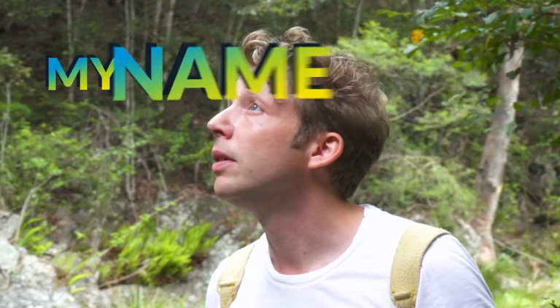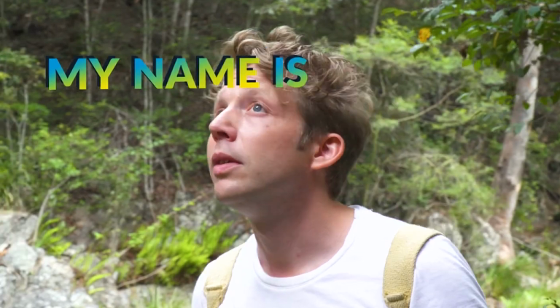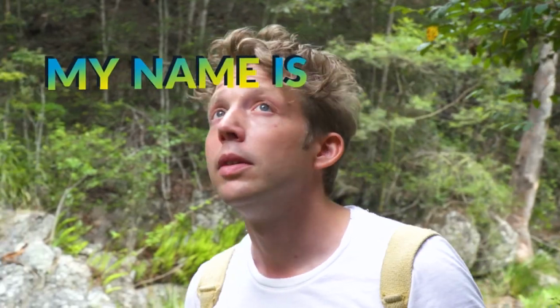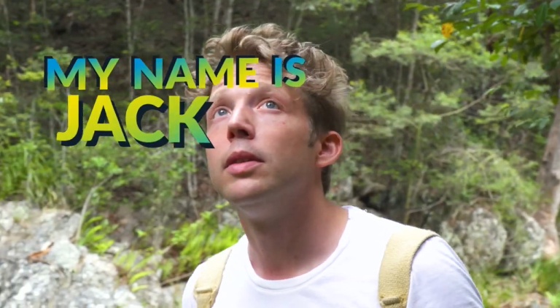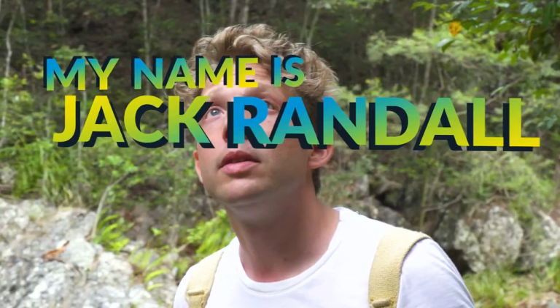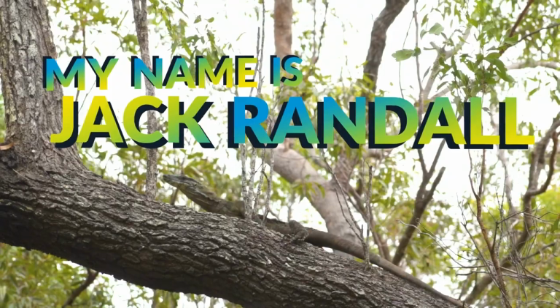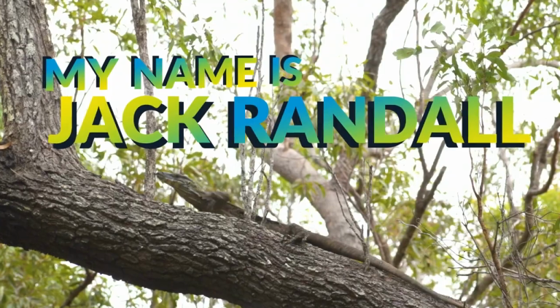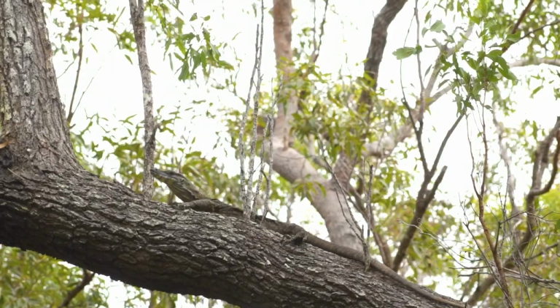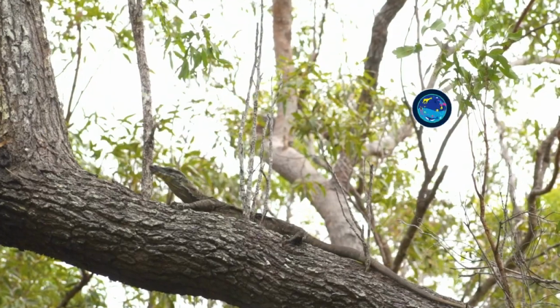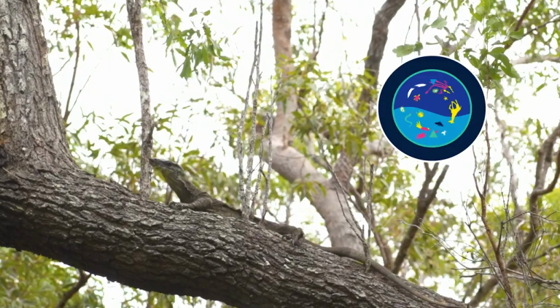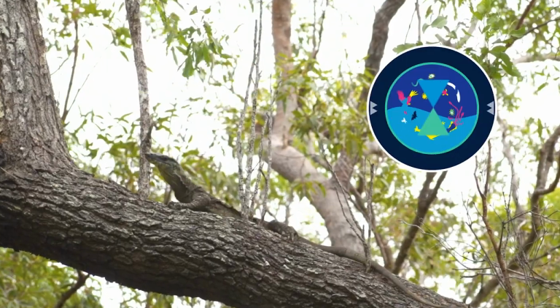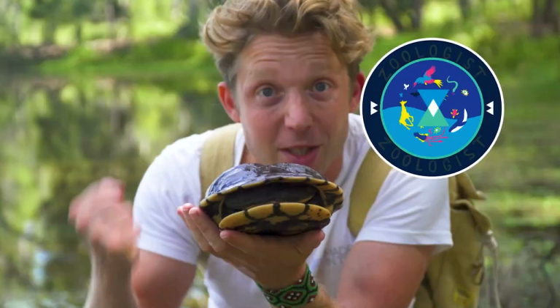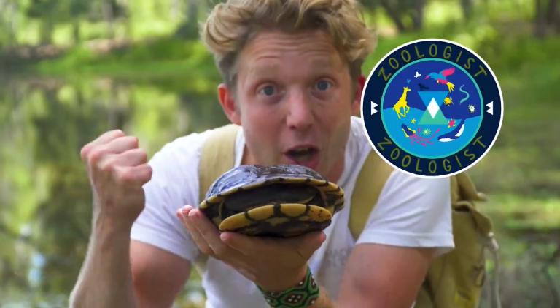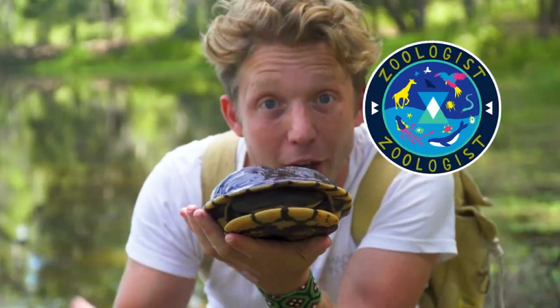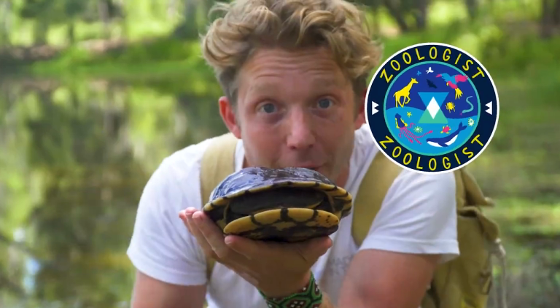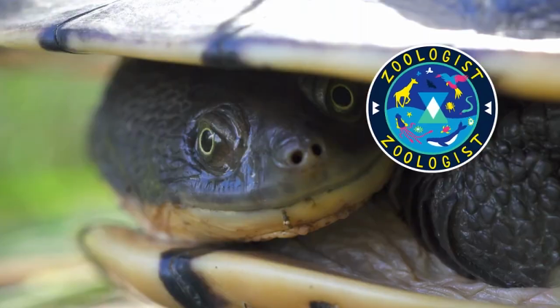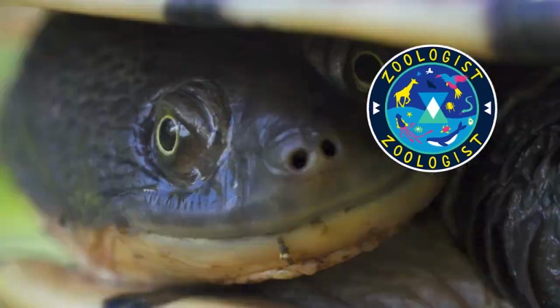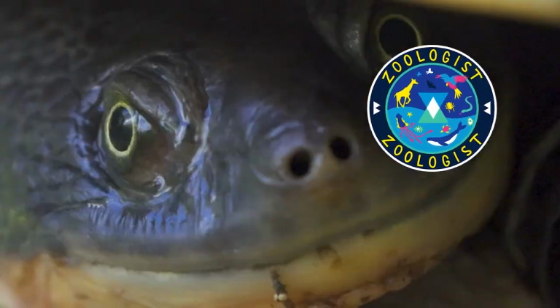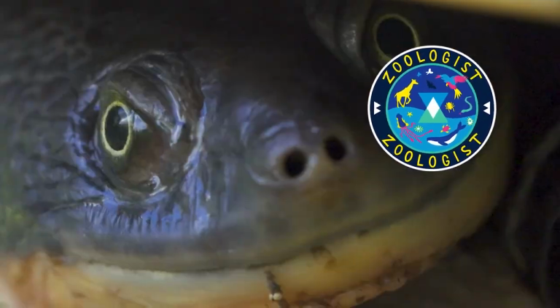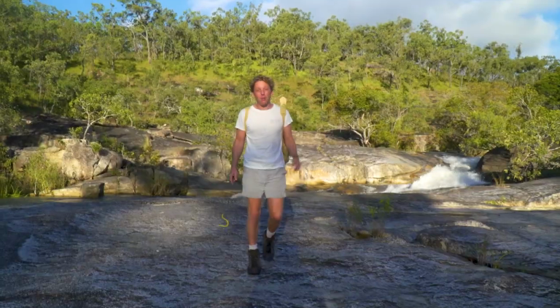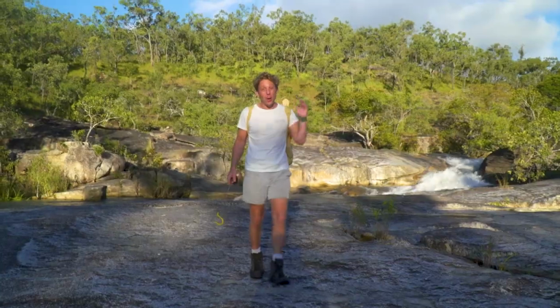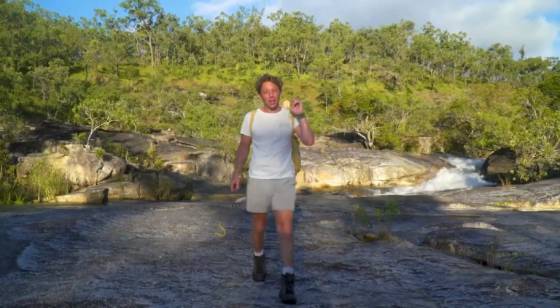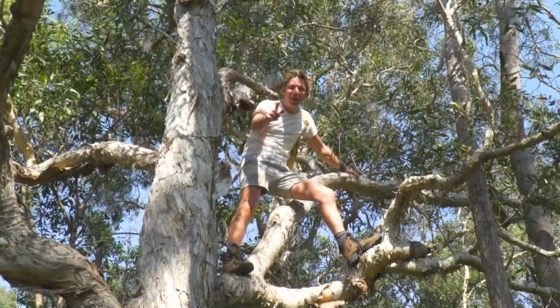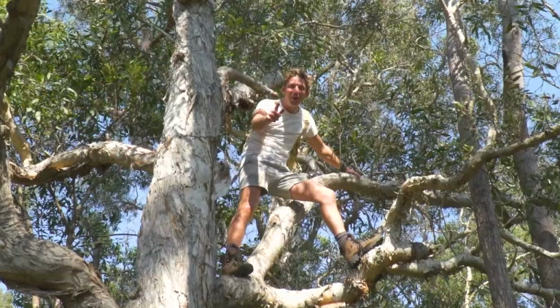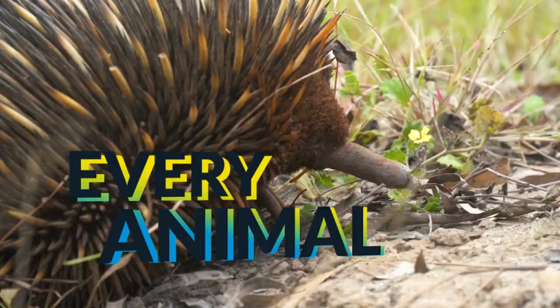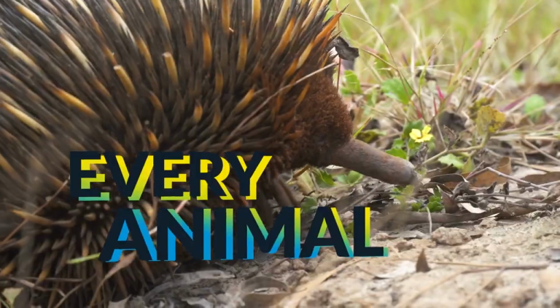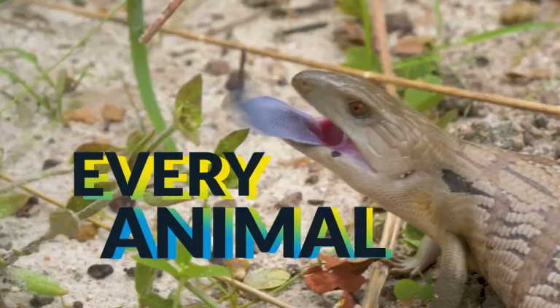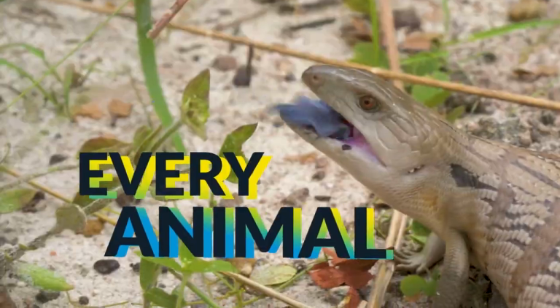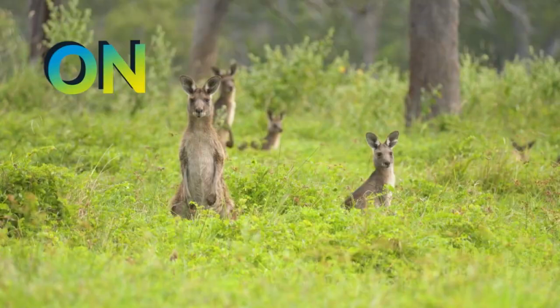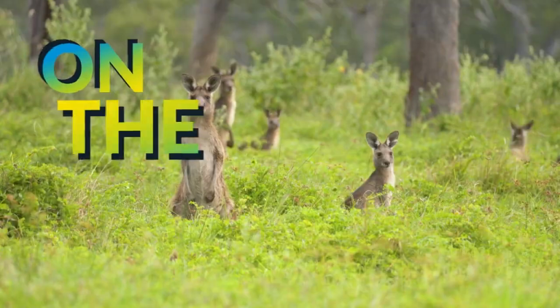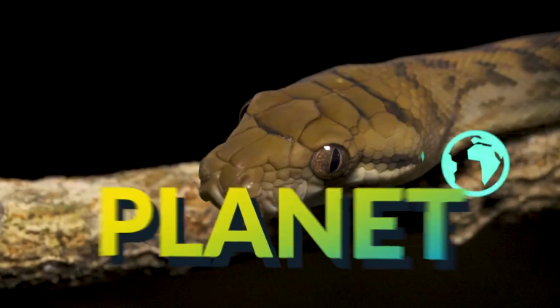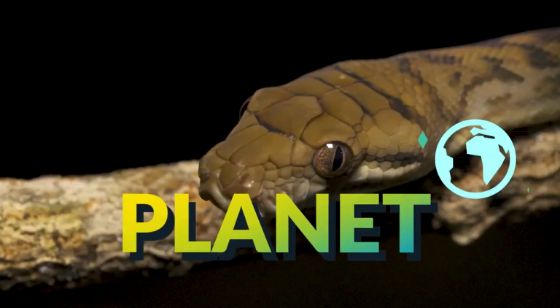My name's Jack Randall and I'm a zoologist. I'm showing you every animal on the planet.